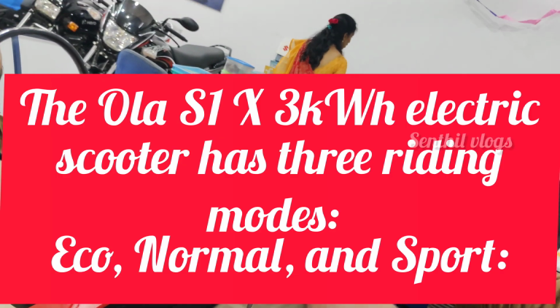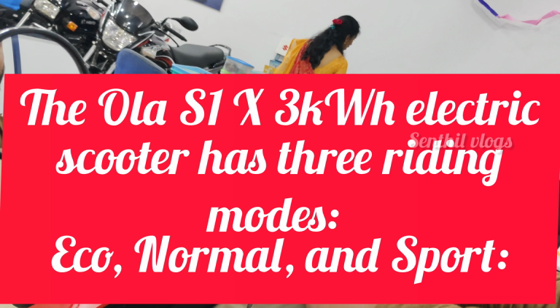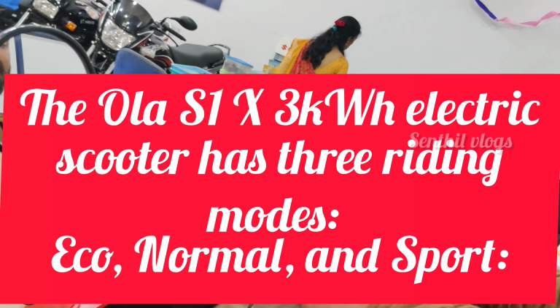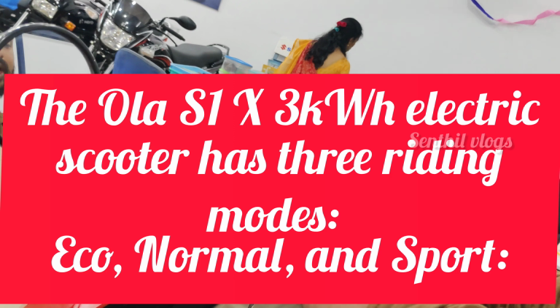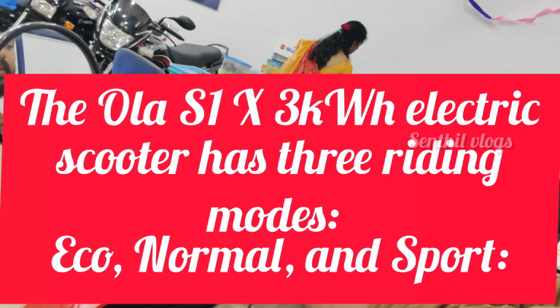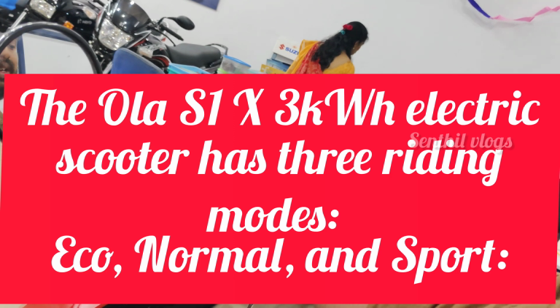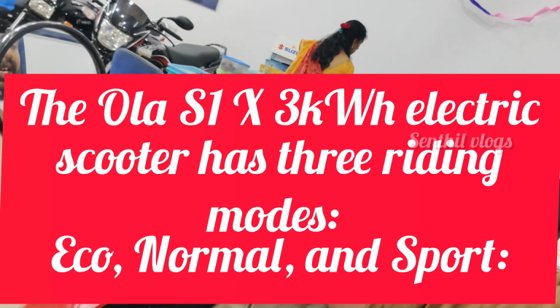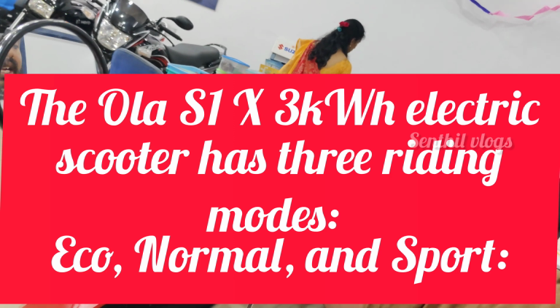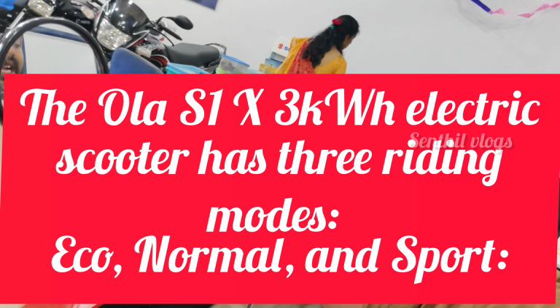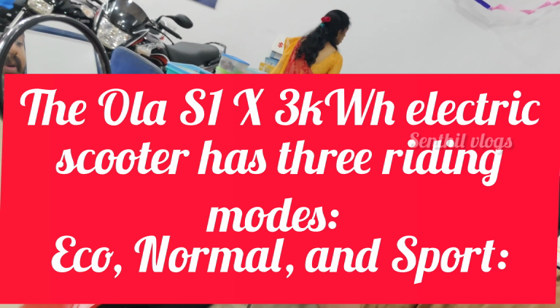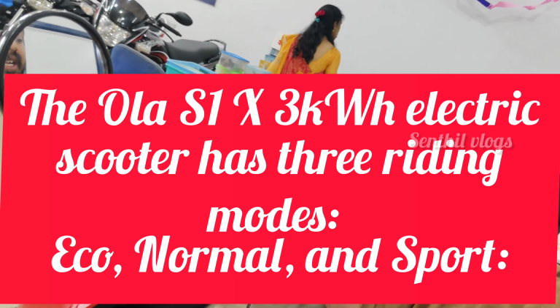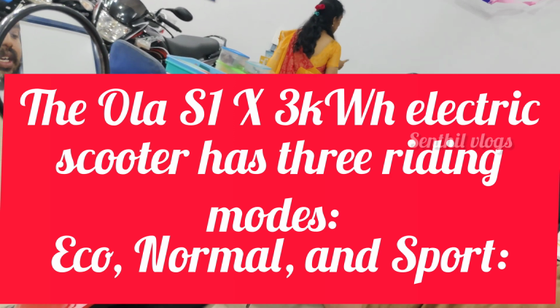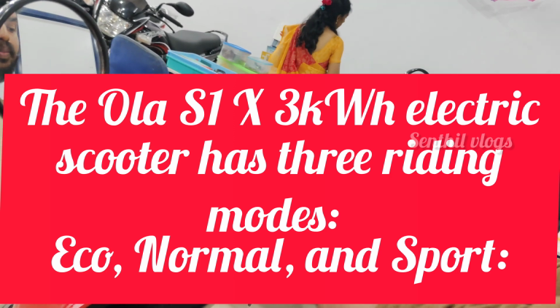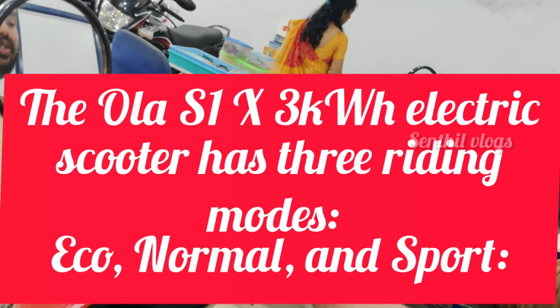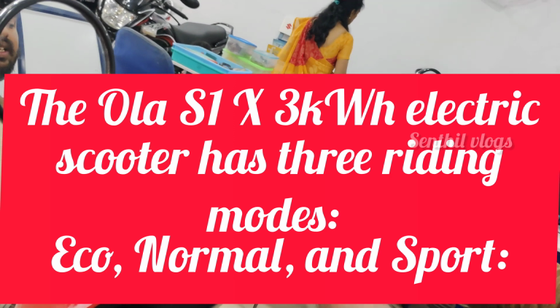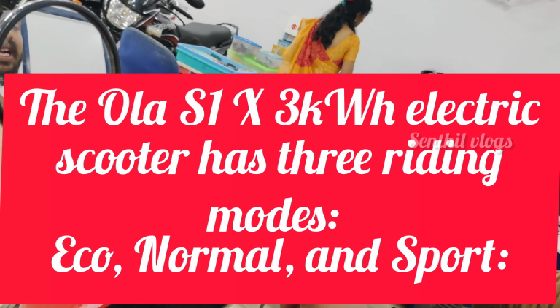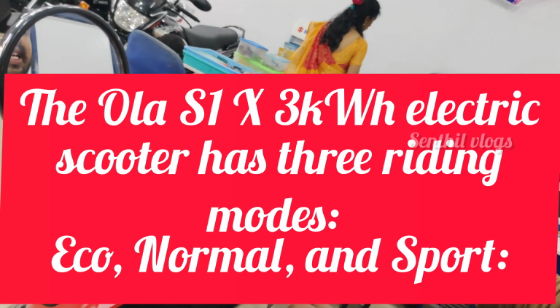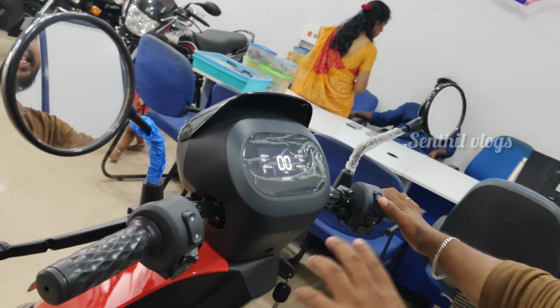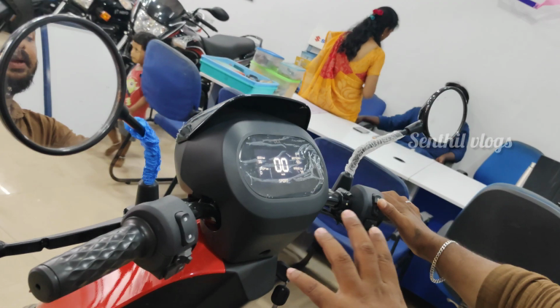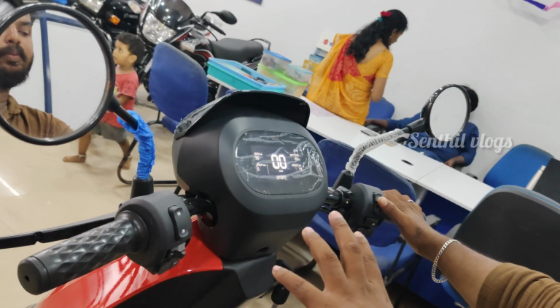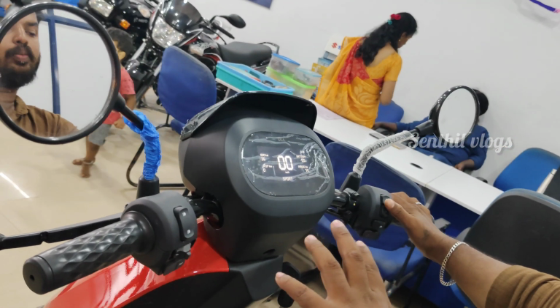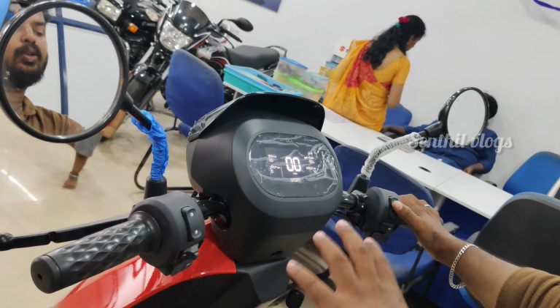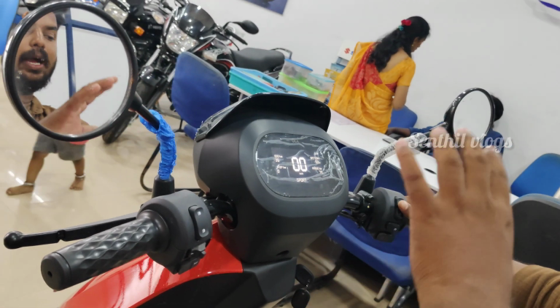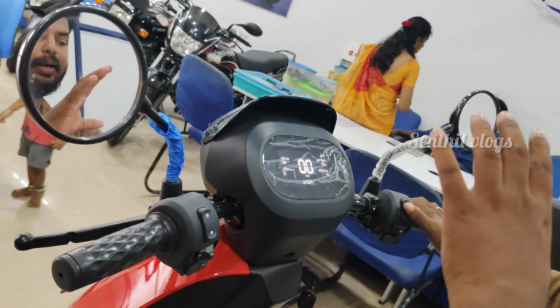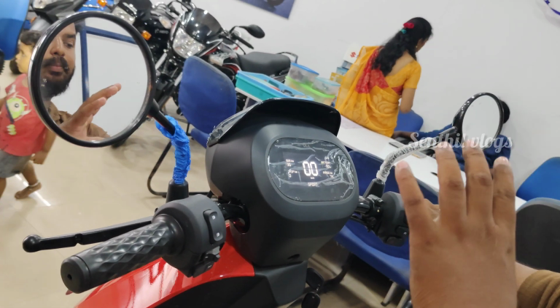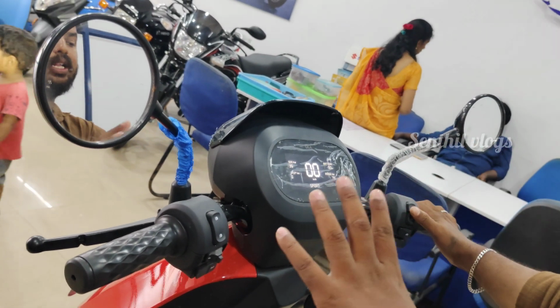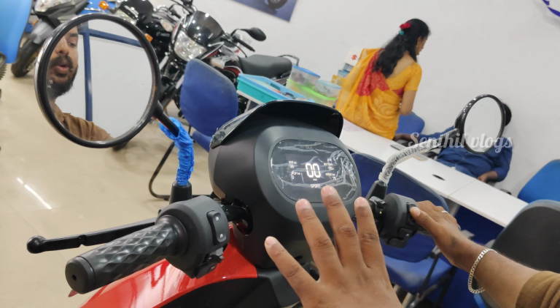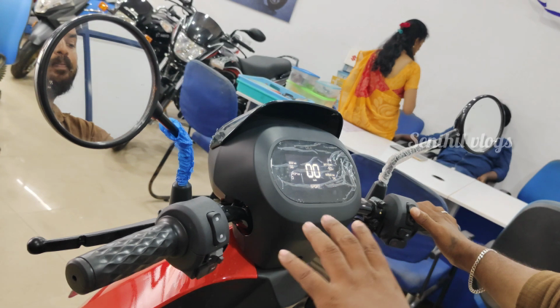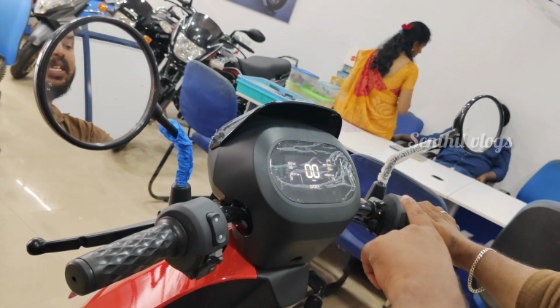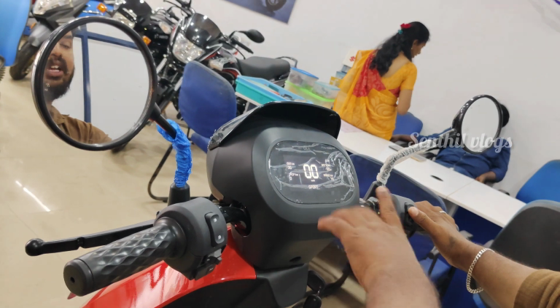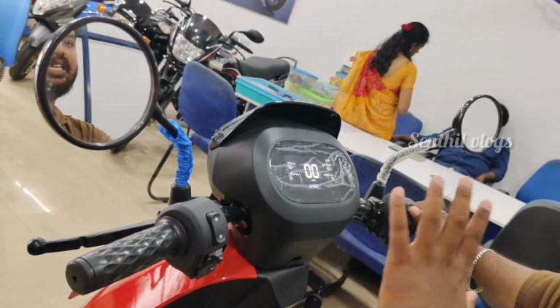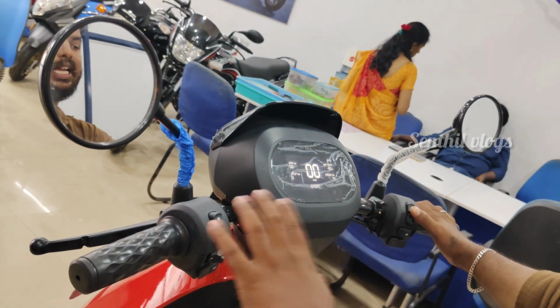There are 3 modes: Eco mode, Normal, Sports. There are hyper modes in the campaign. There is no need.